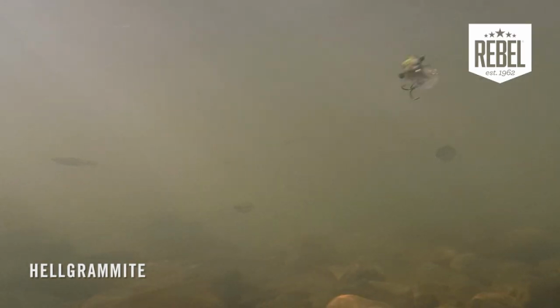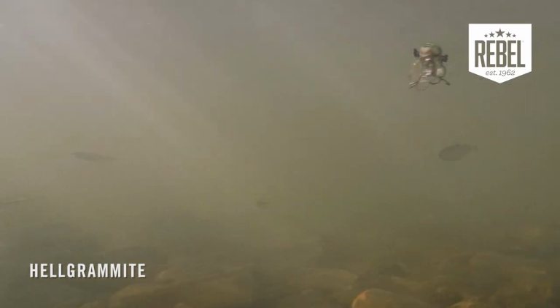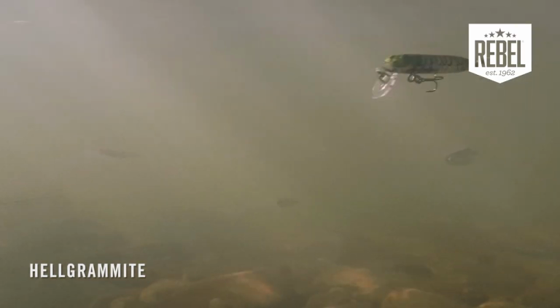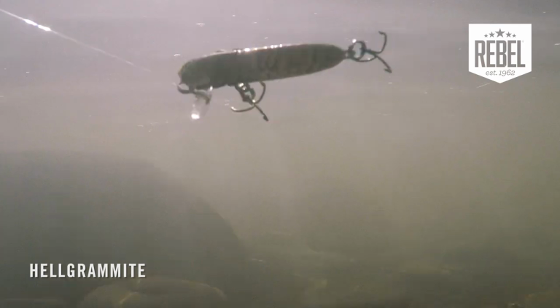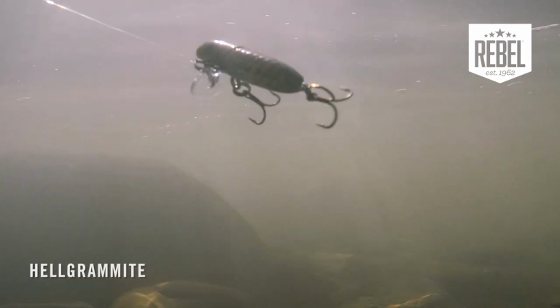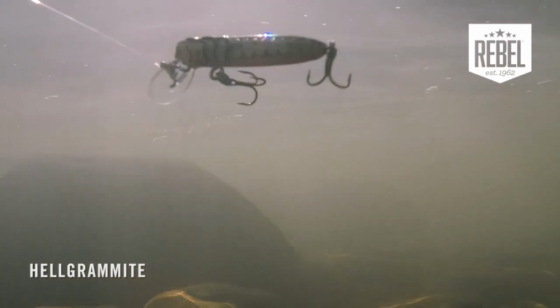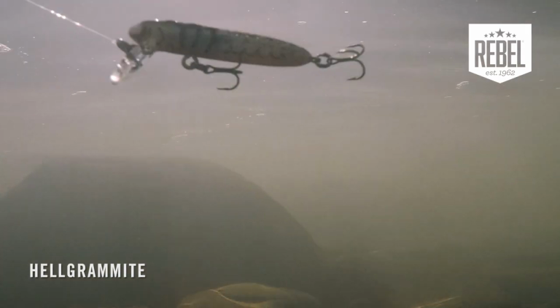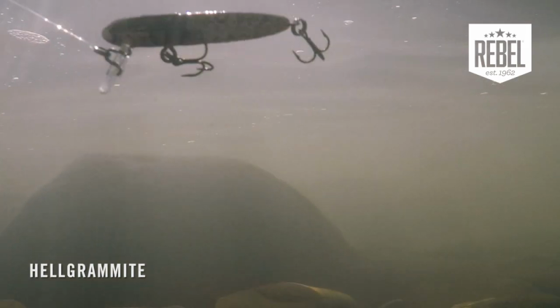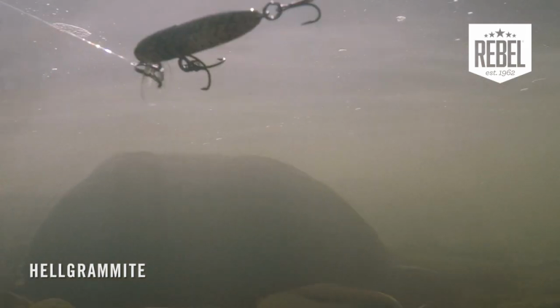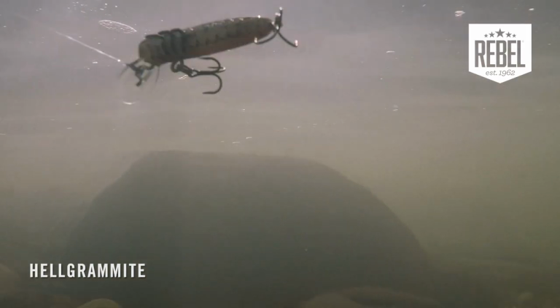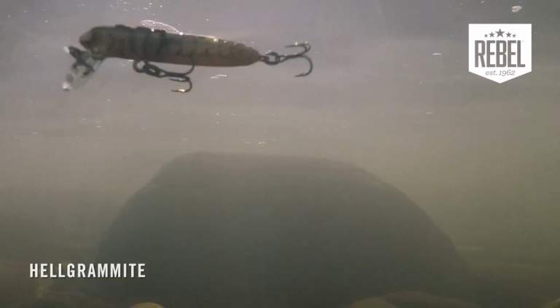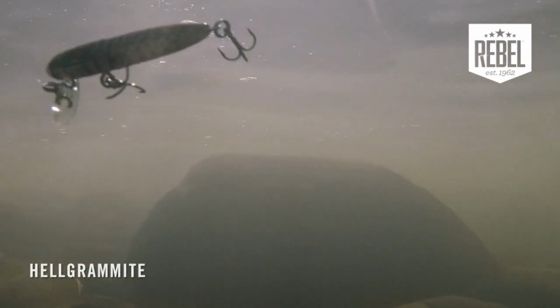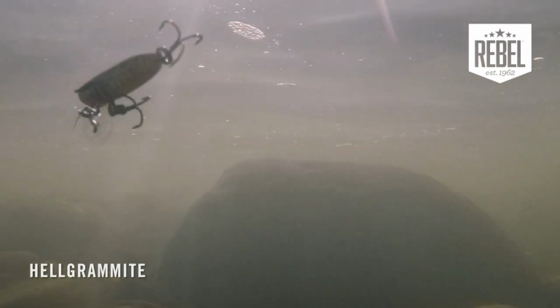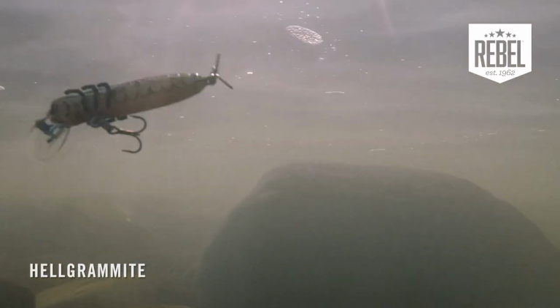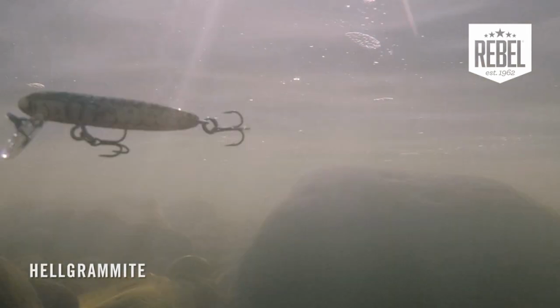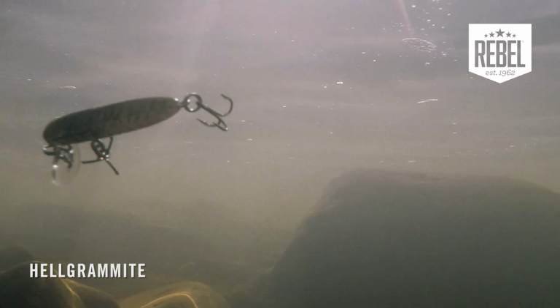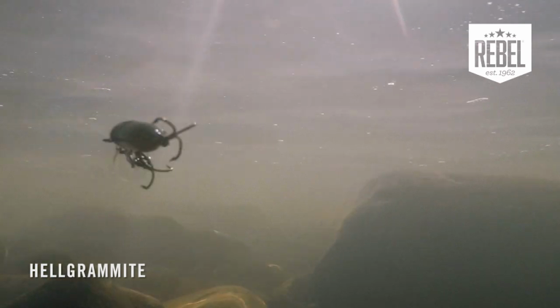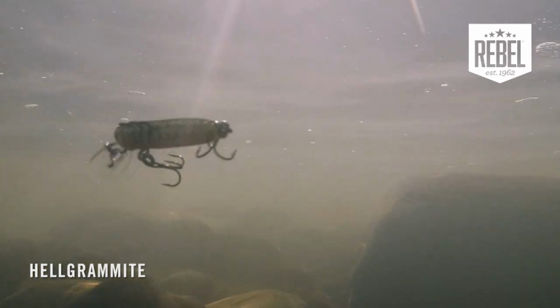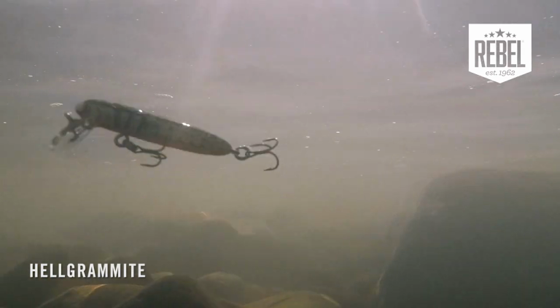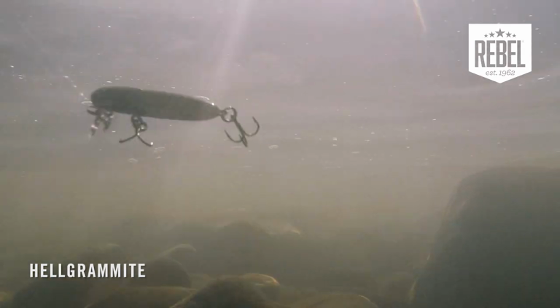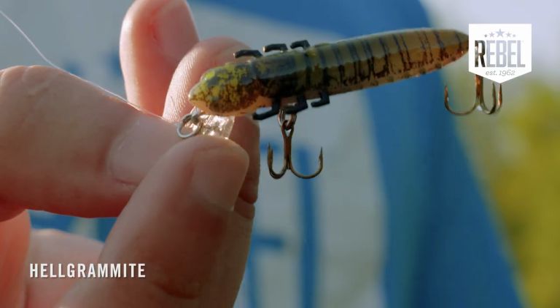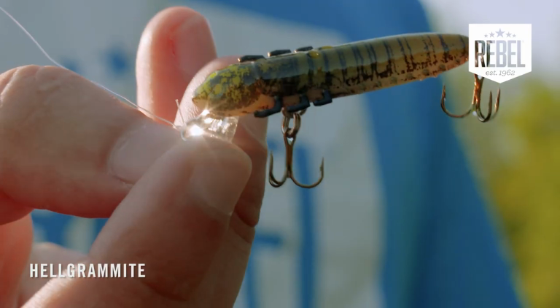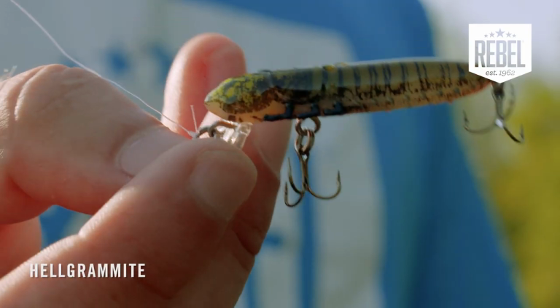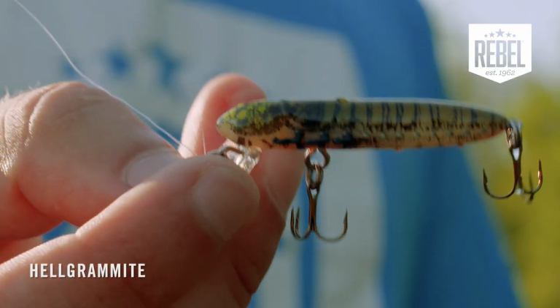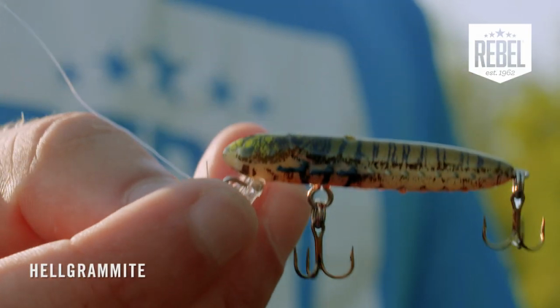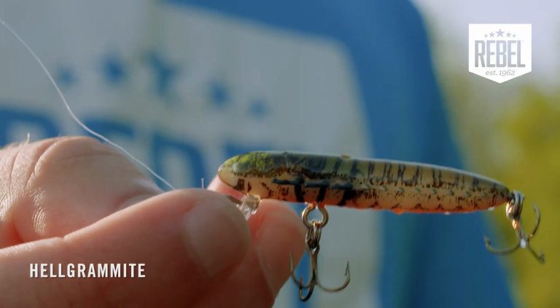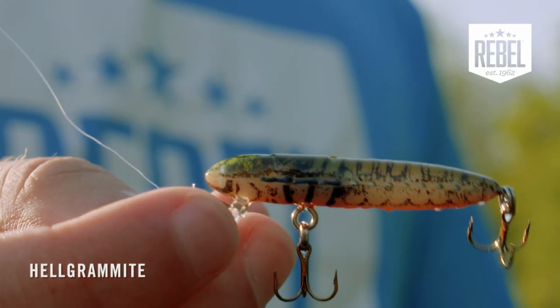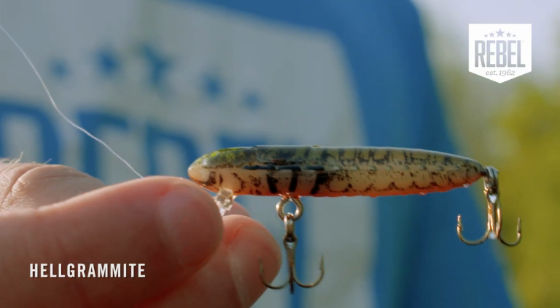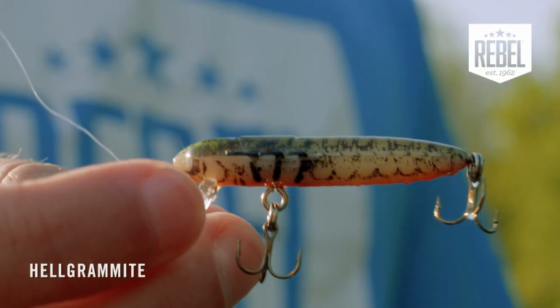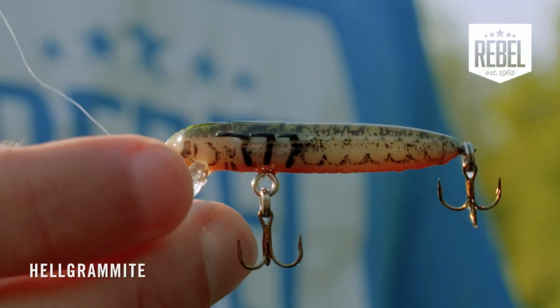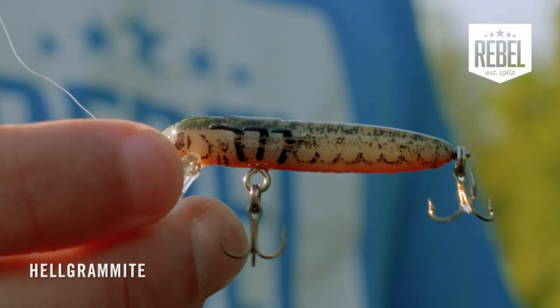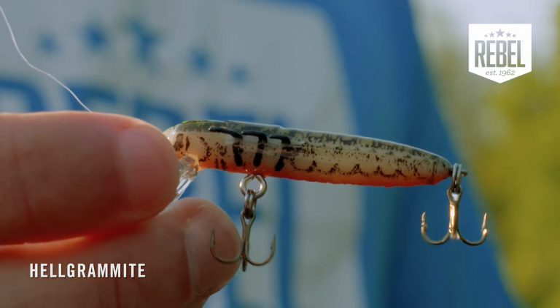Or you can bring your rod tip angle up just a little bit and it'll get that Helgramite up in the water column if you want to change the look. Either way, there are still a lot of different ways you can fish this Helgramite that are going to catch you a lot of fish.